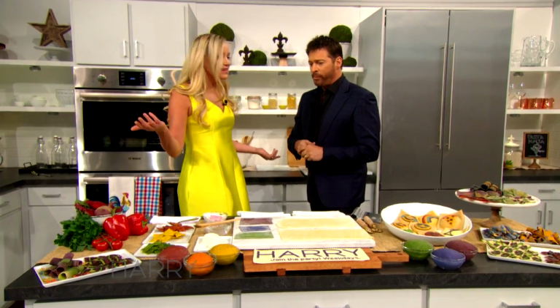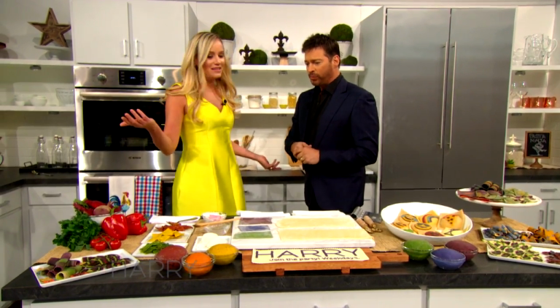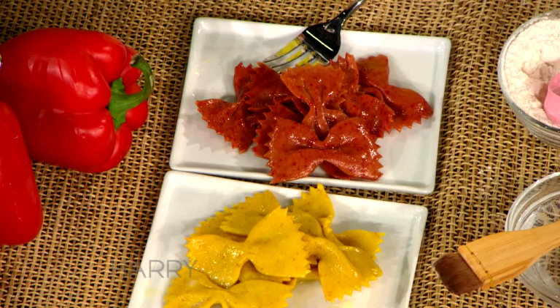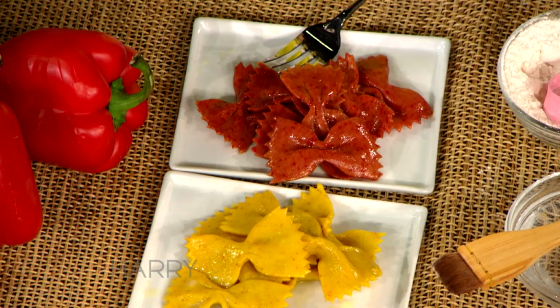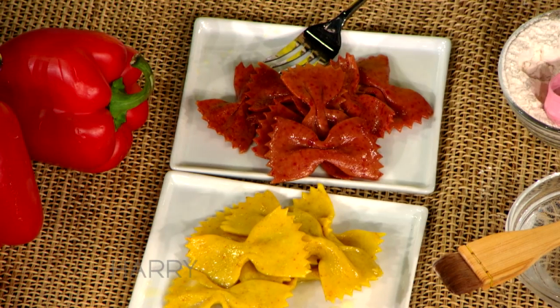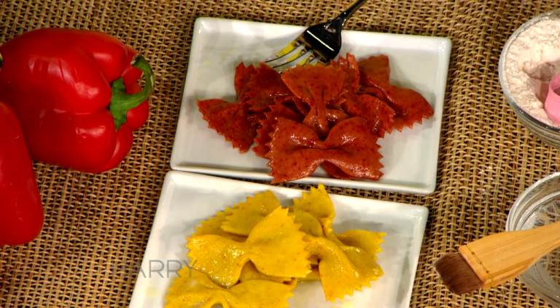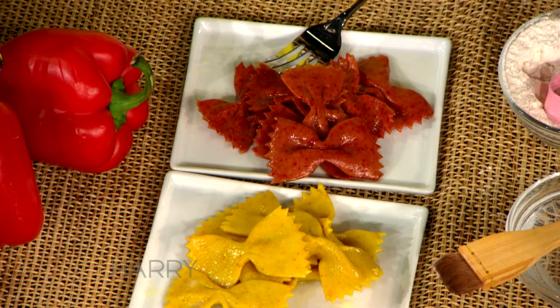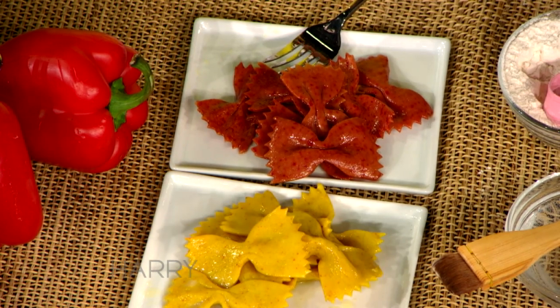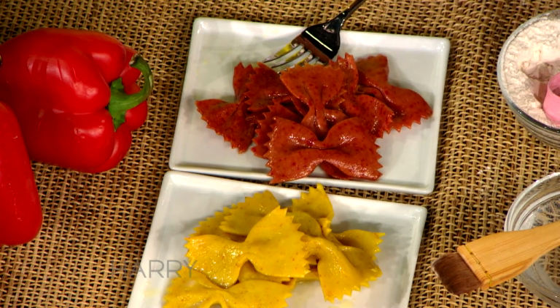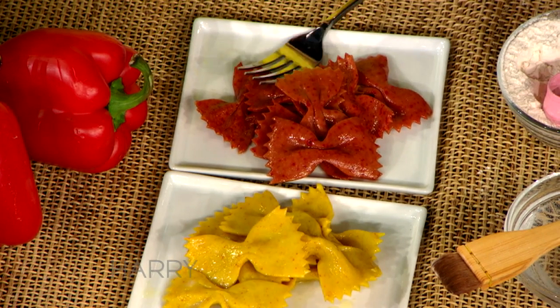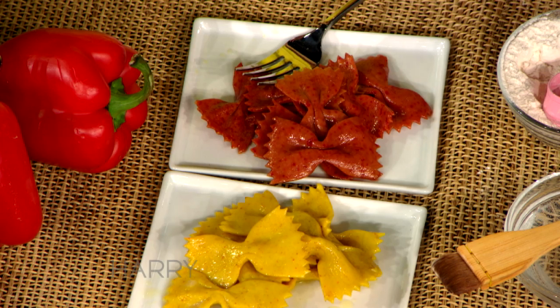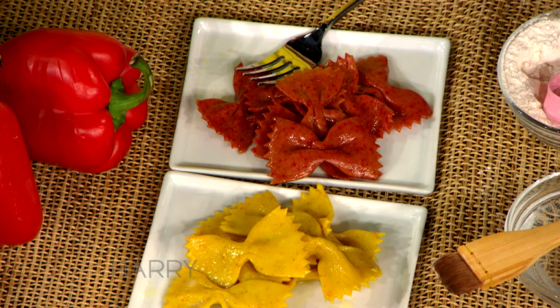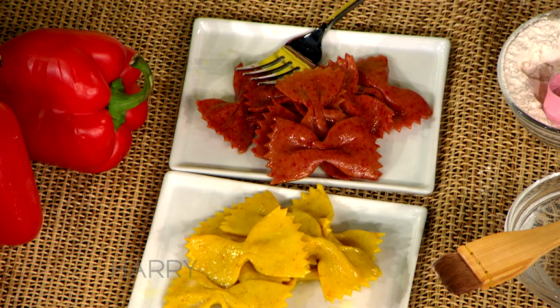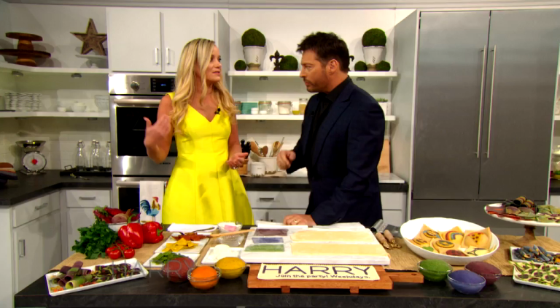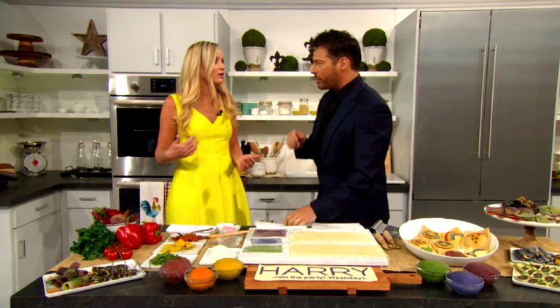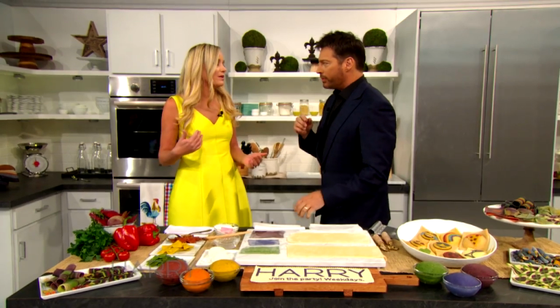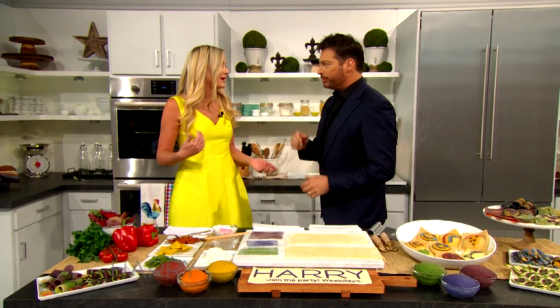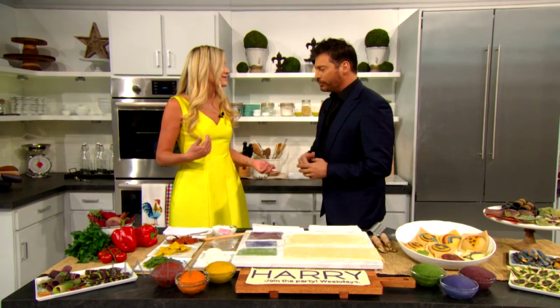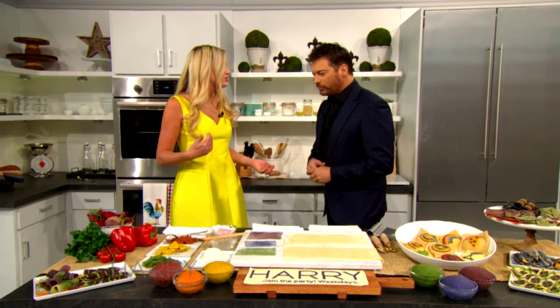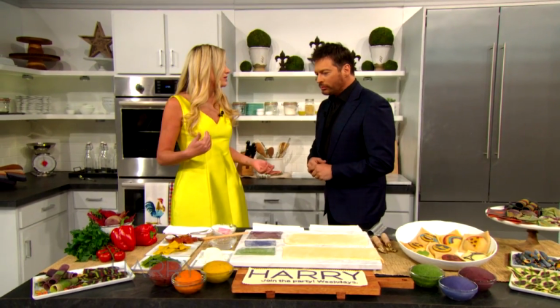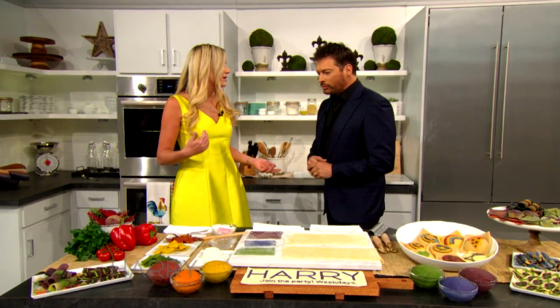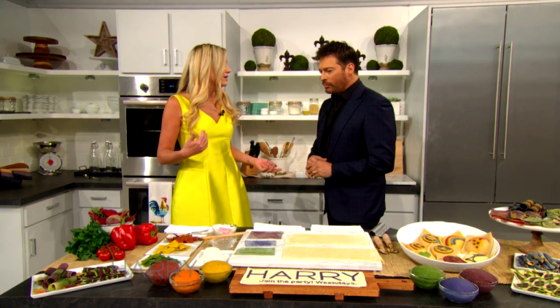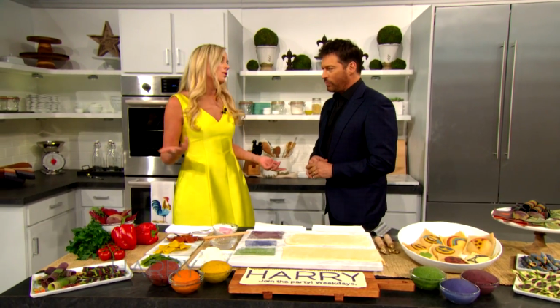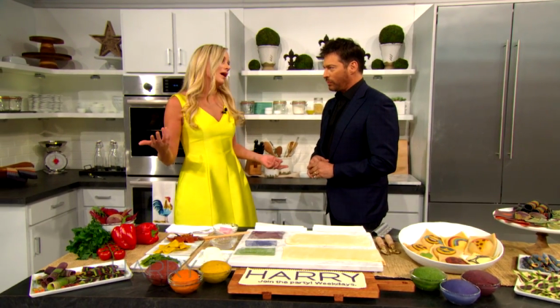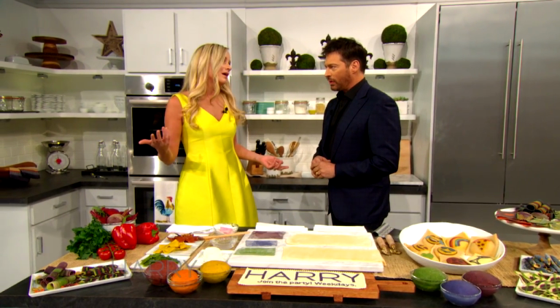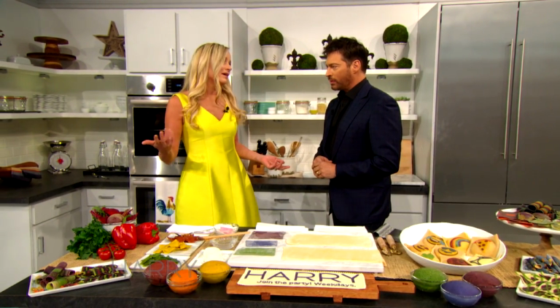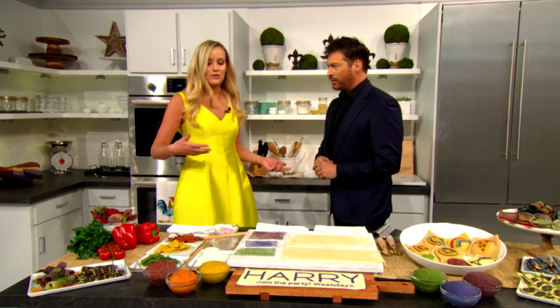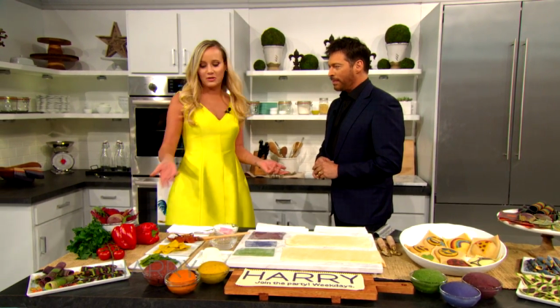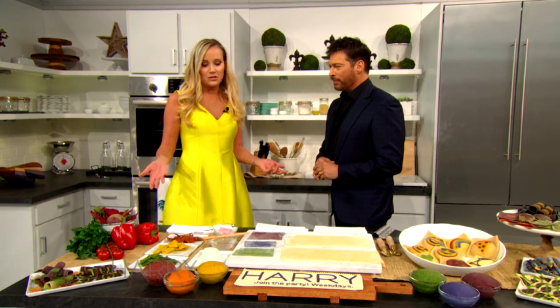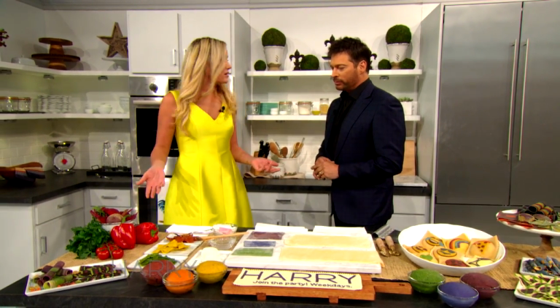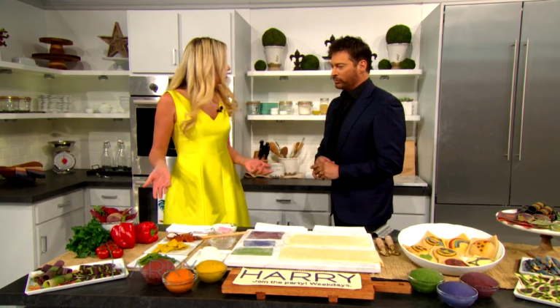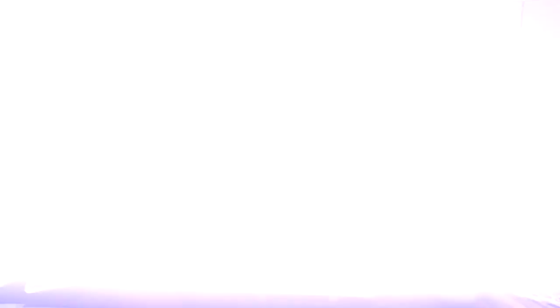Pasta. So it's a perfect way — you know, New Year's resolutions — this is a great way. Pasta is like a cheat meal. Well, if you do it this way, not so much.